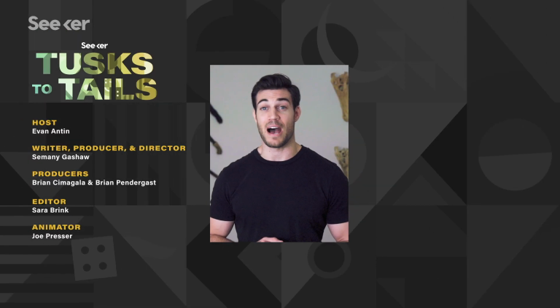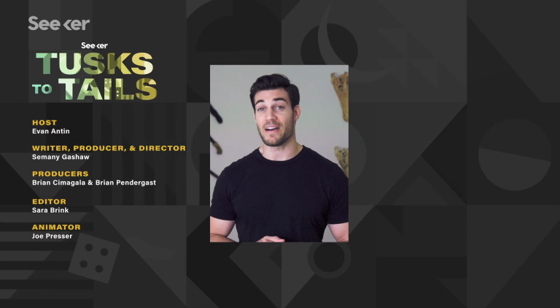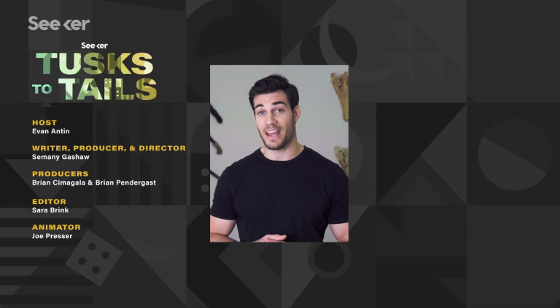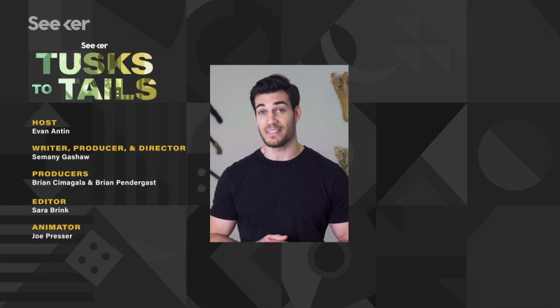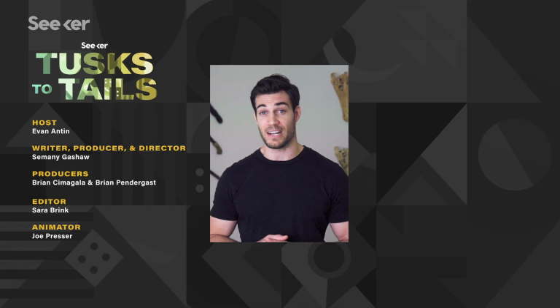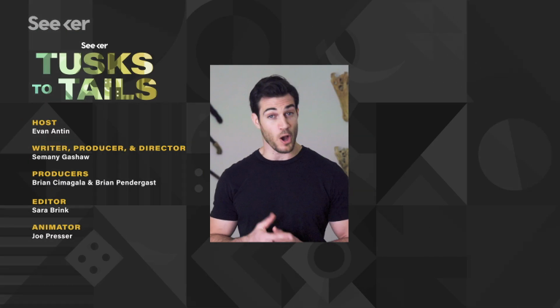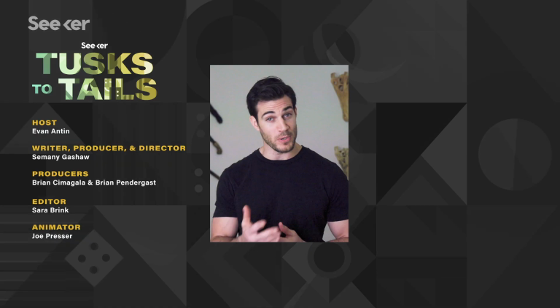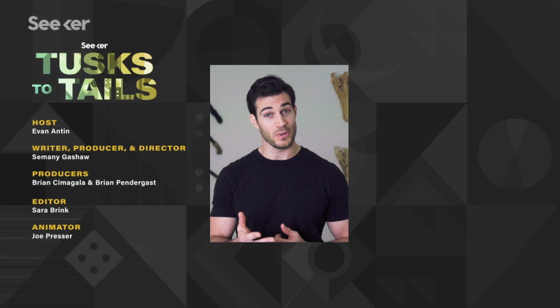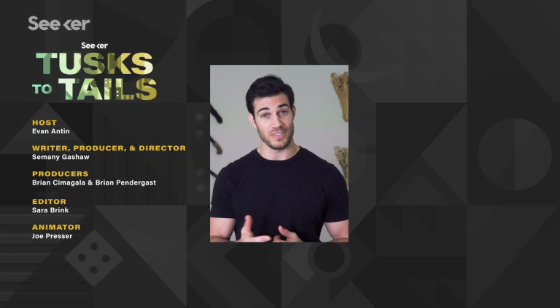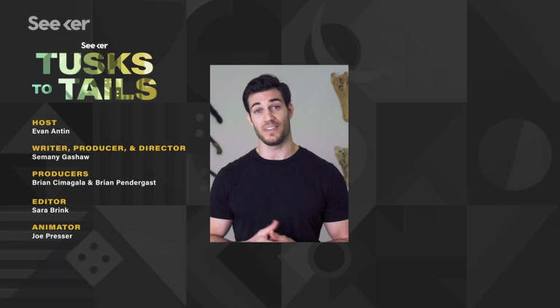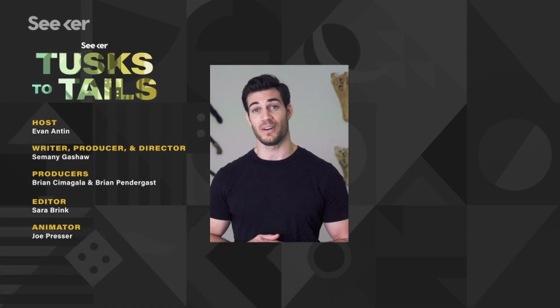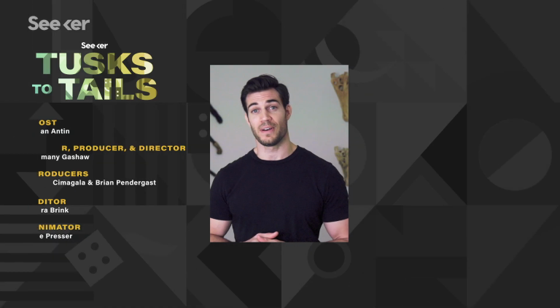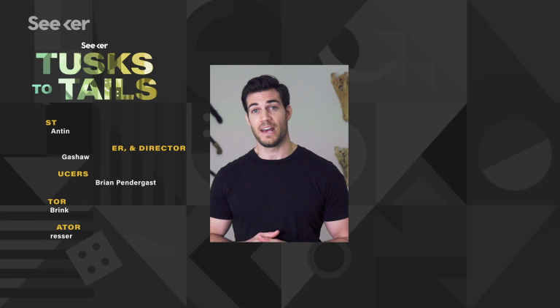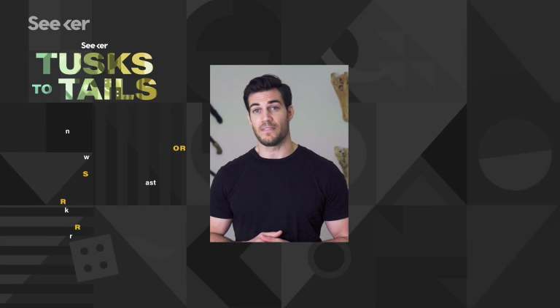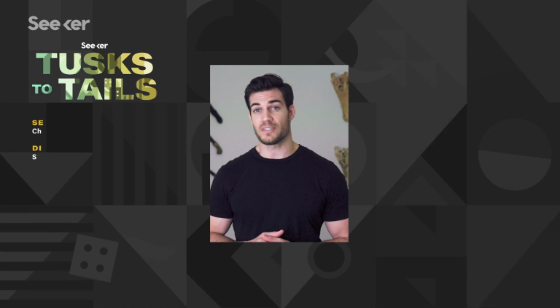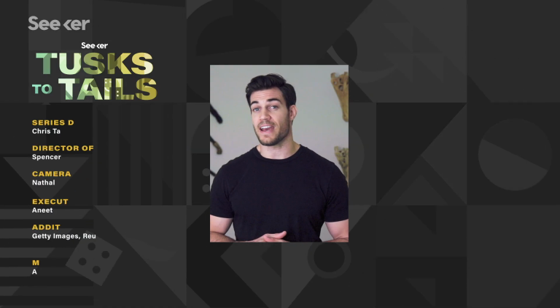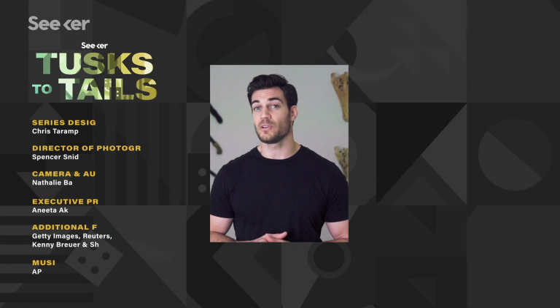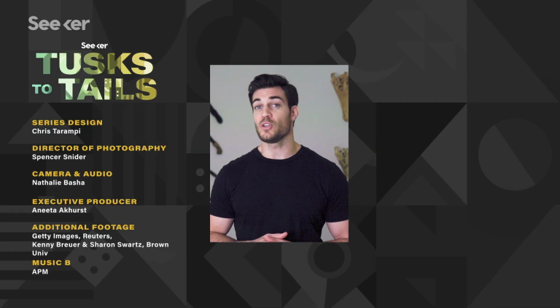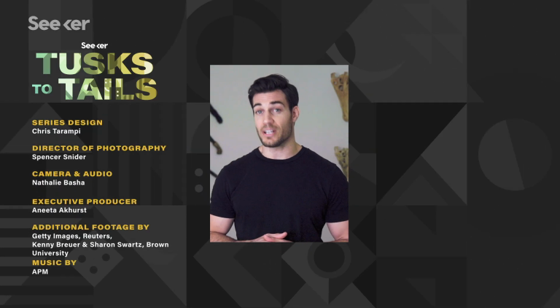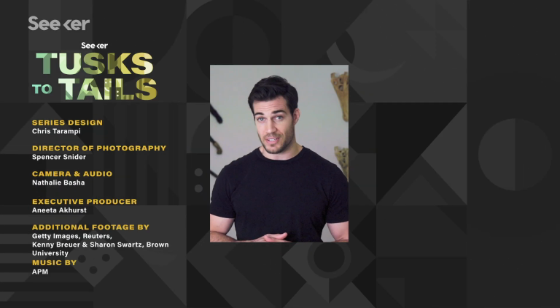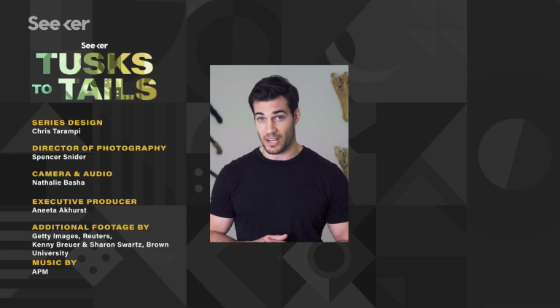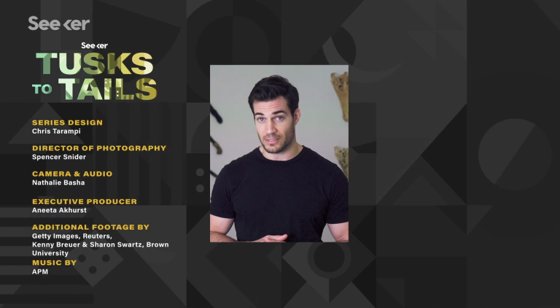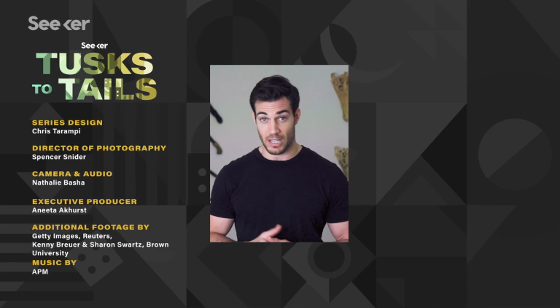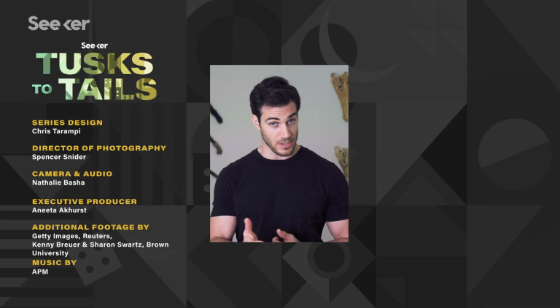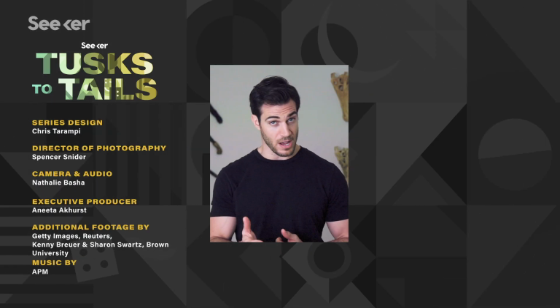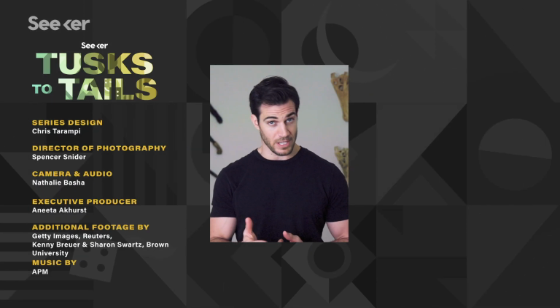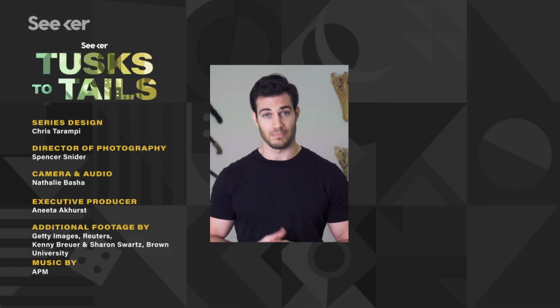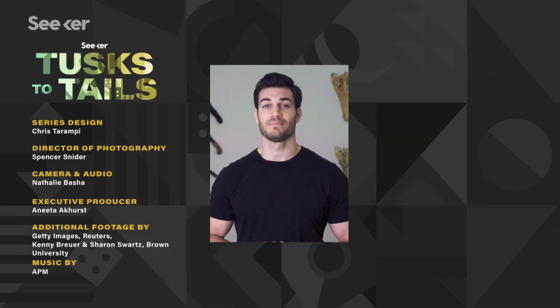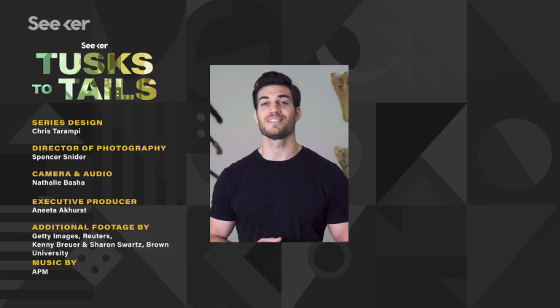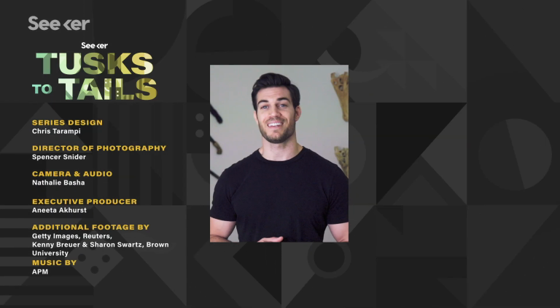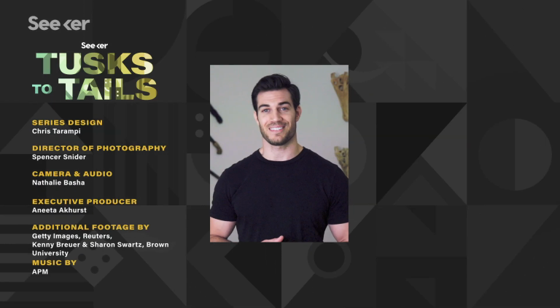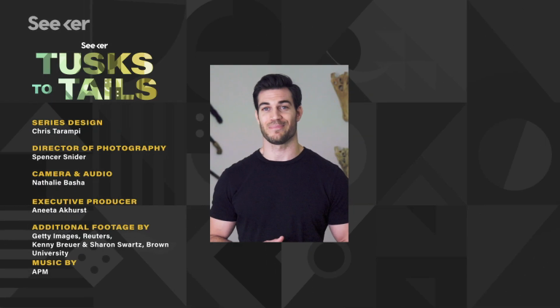I'm Evan Anton, and I hope you enjoyed this video. If there's an animal you want us to cover, leave us a comment. See you next time.